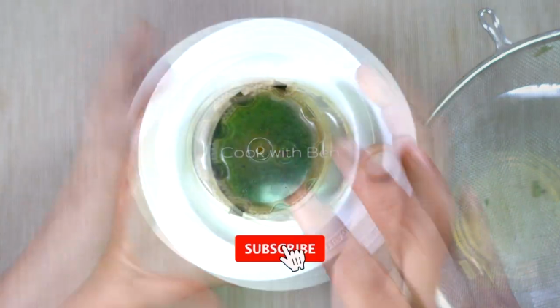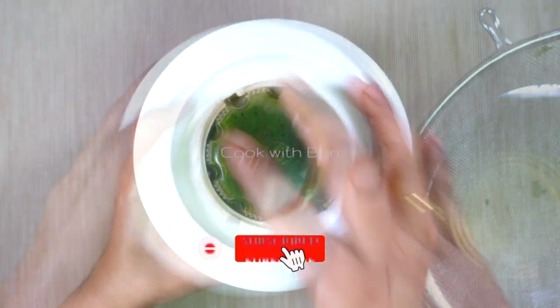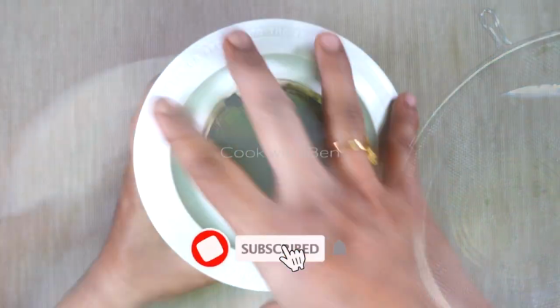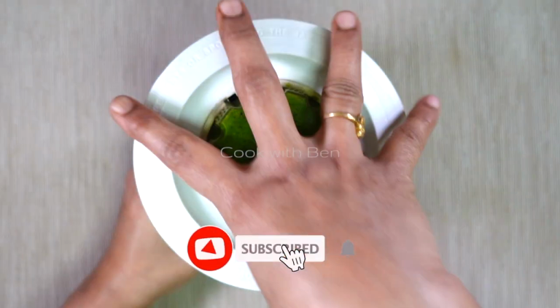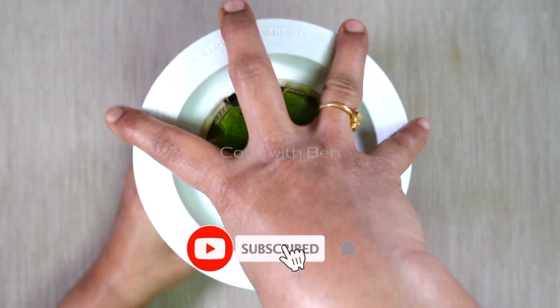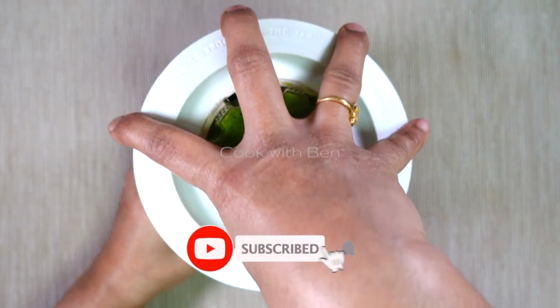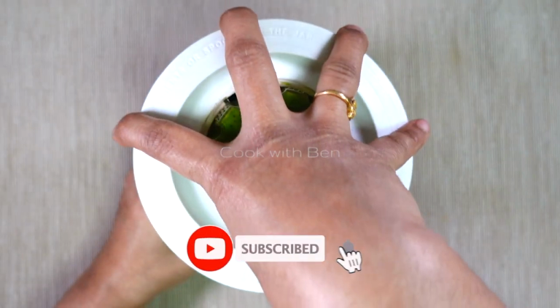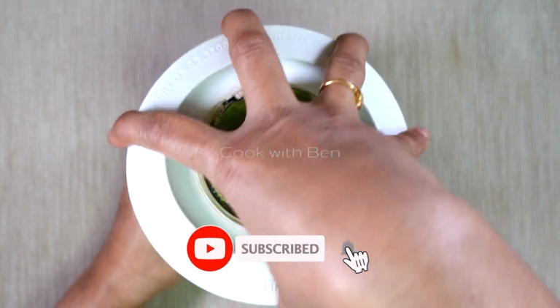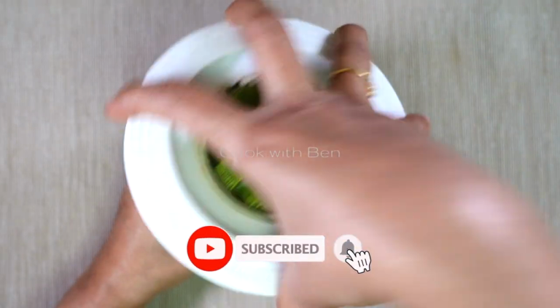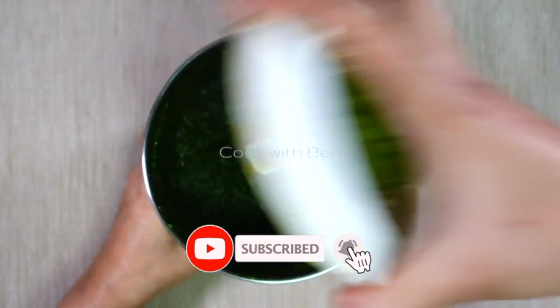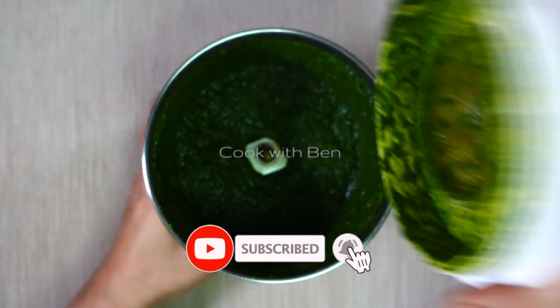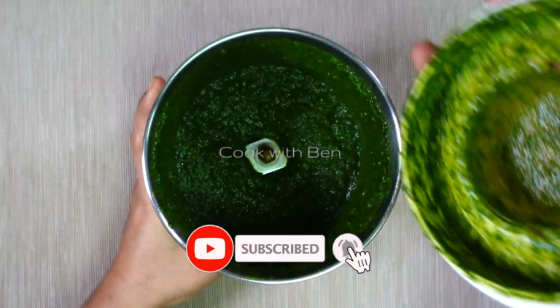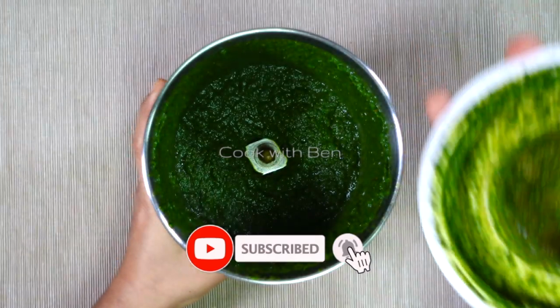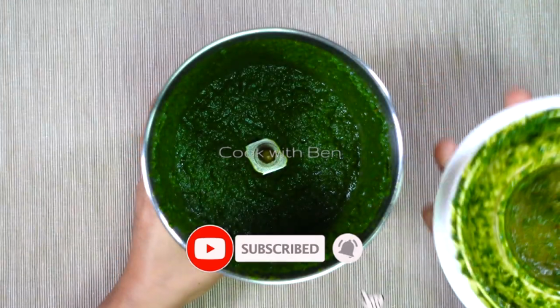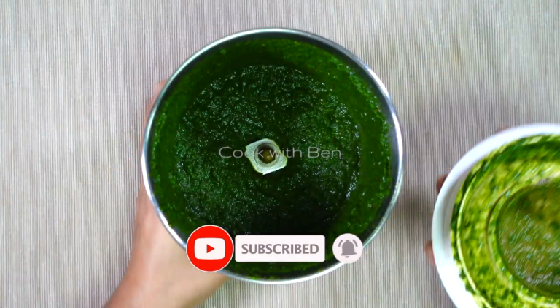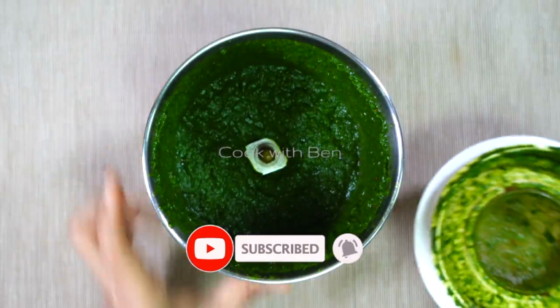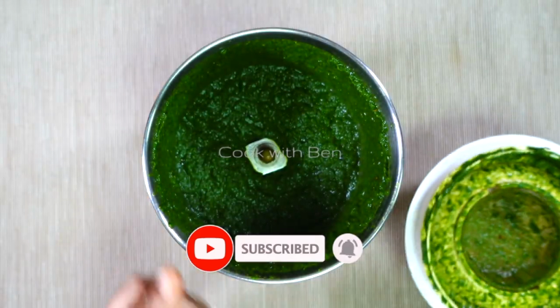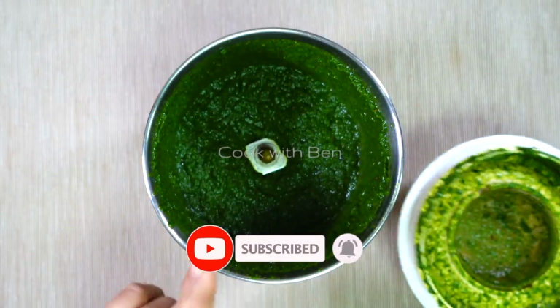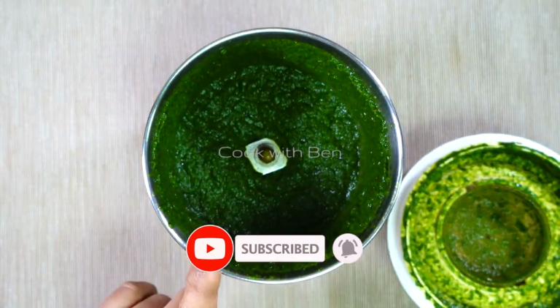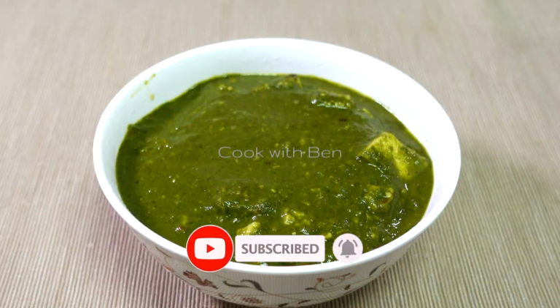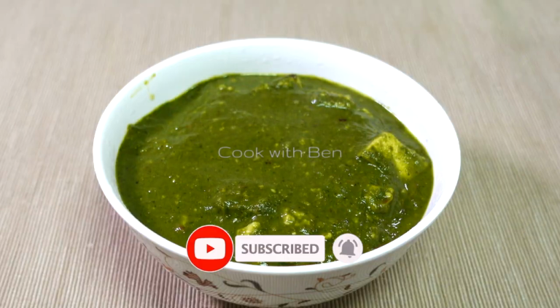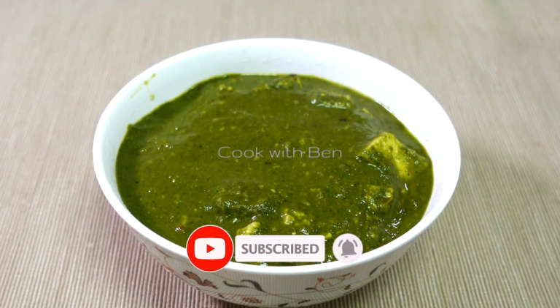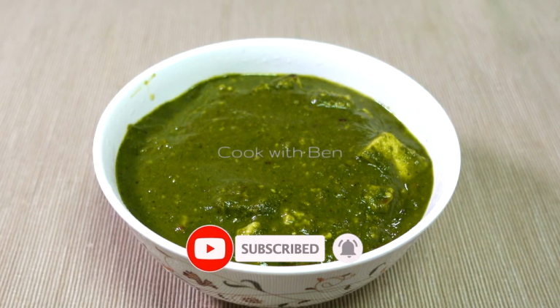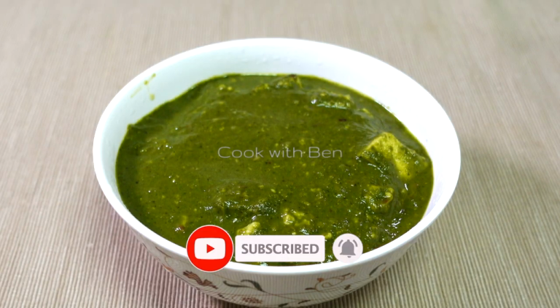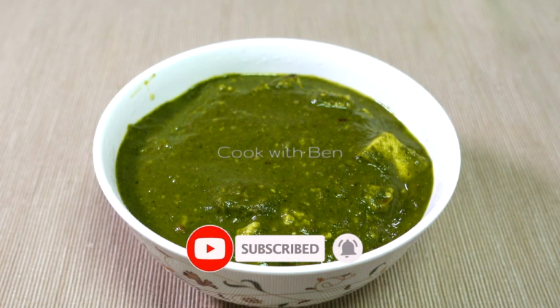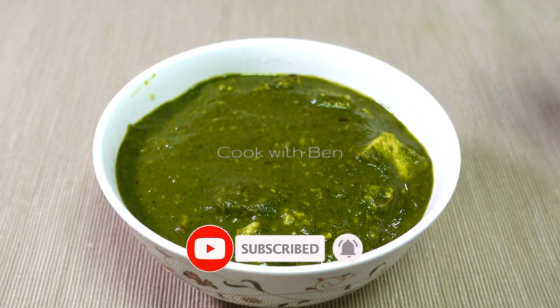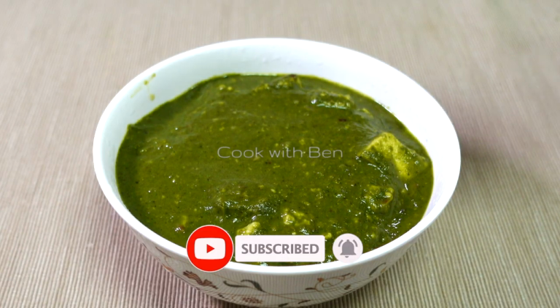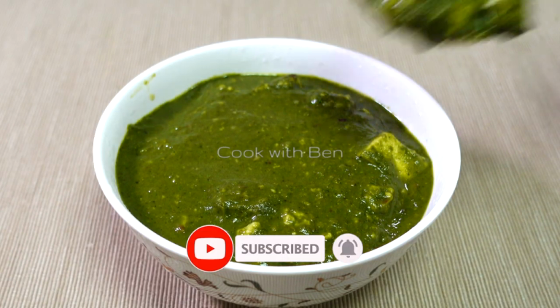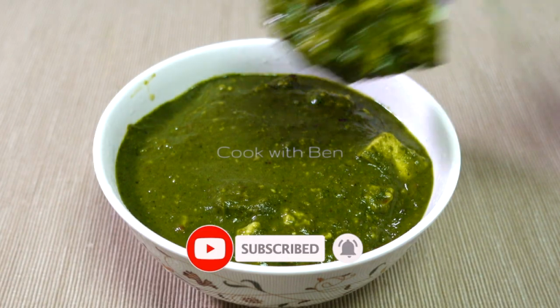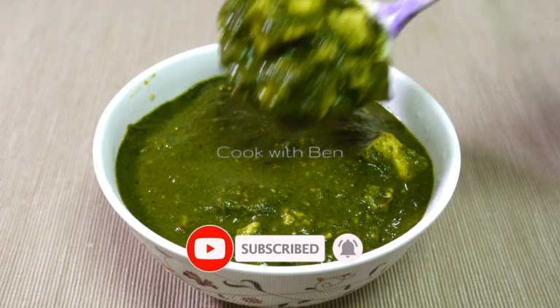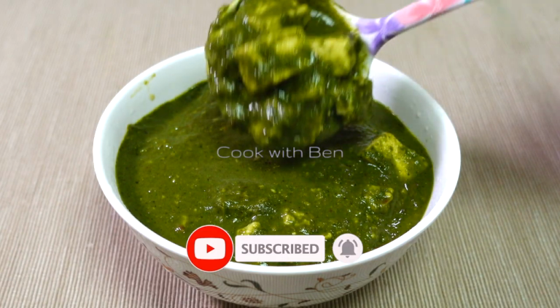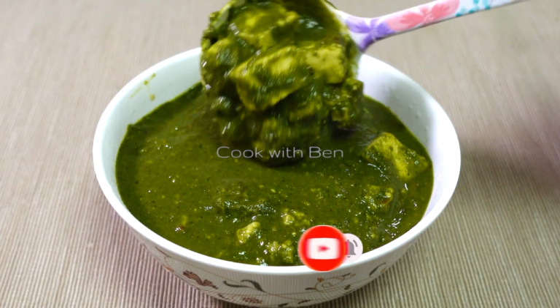Subscribe to the channel and click on the bell icon.